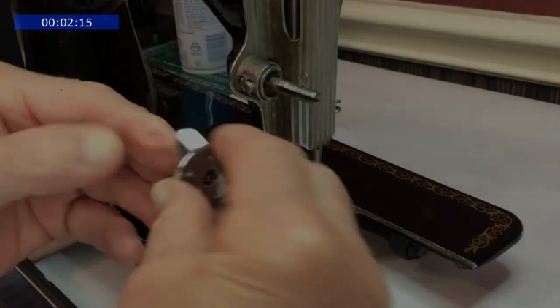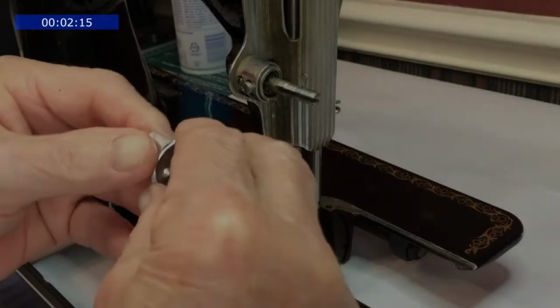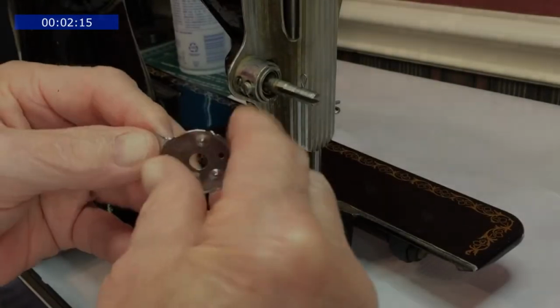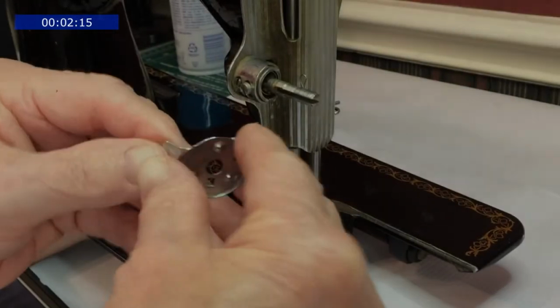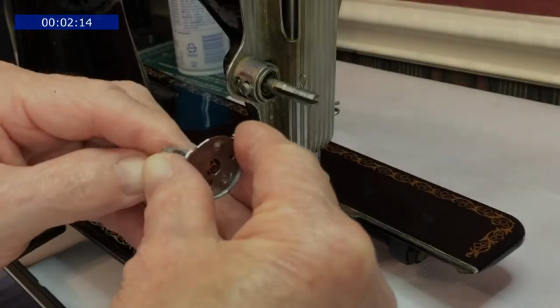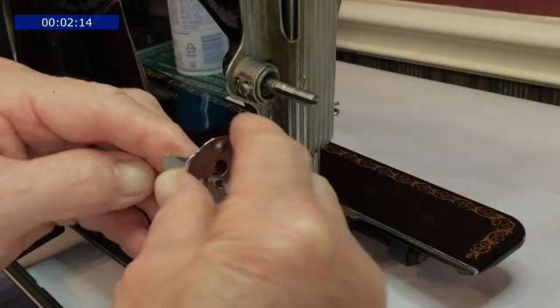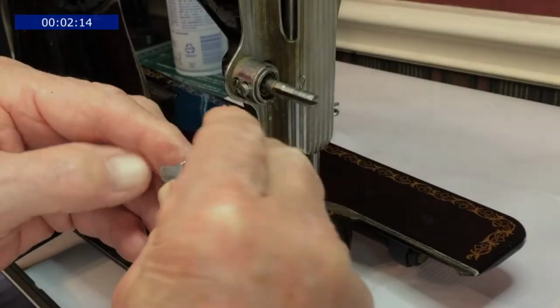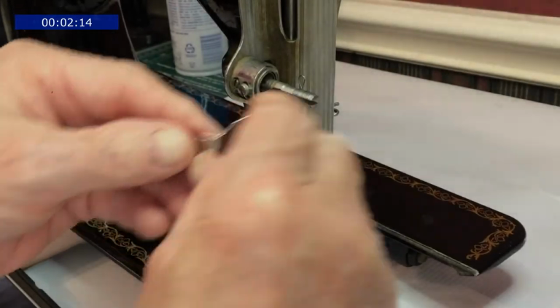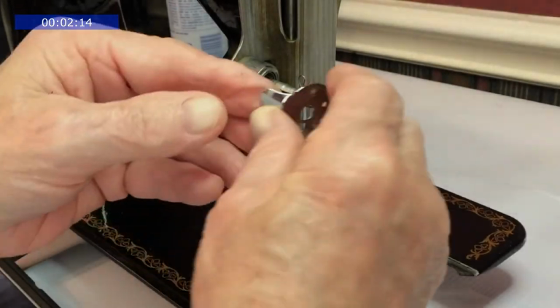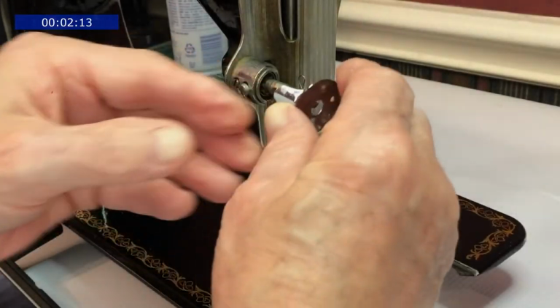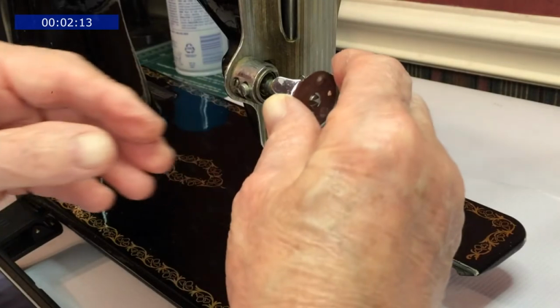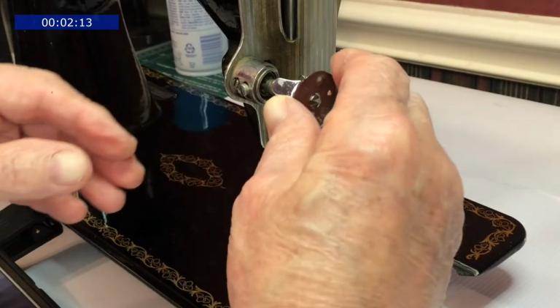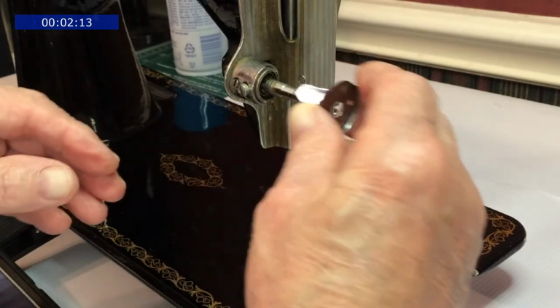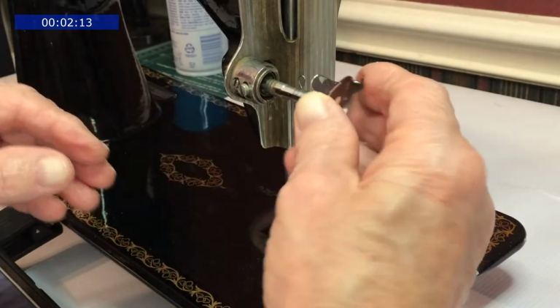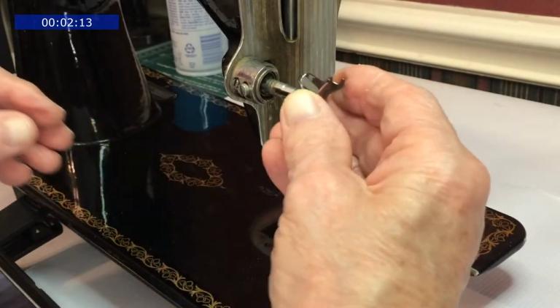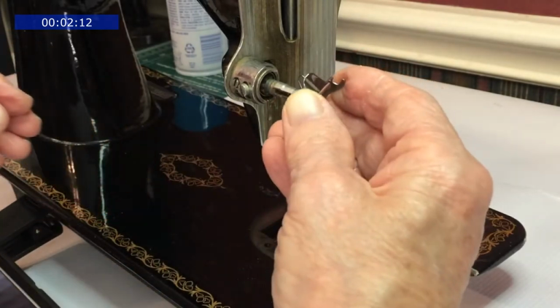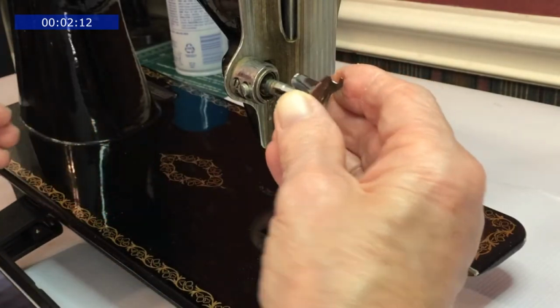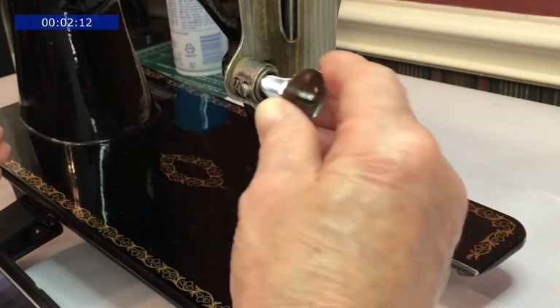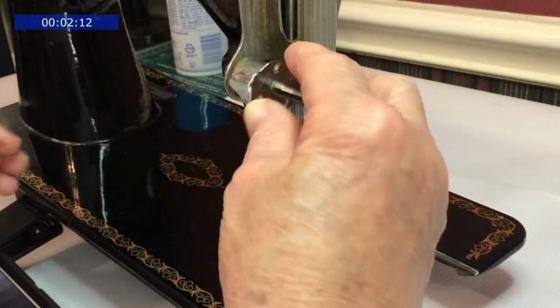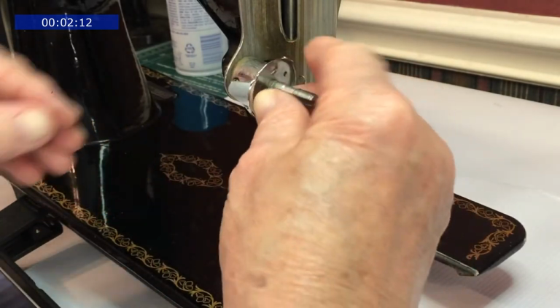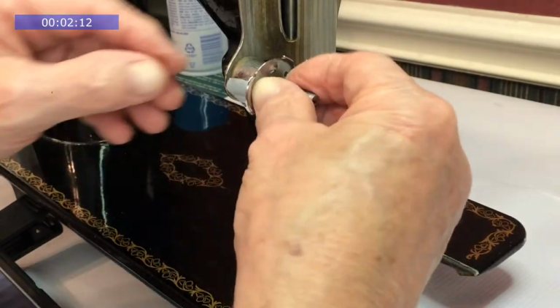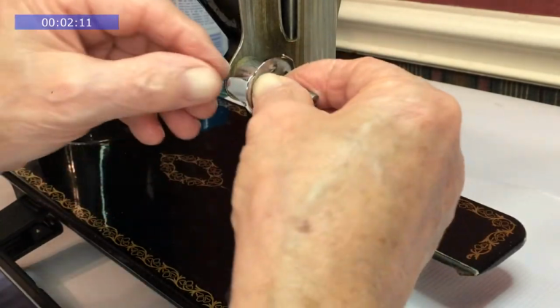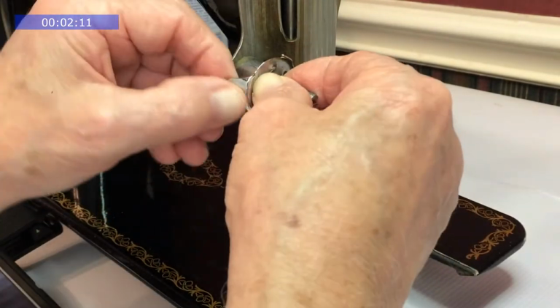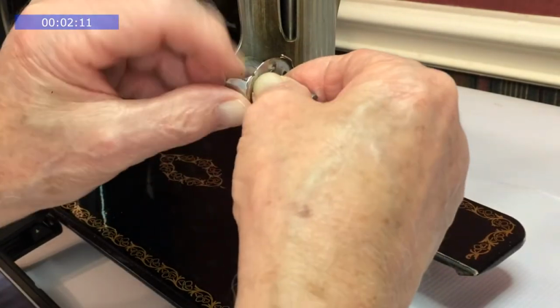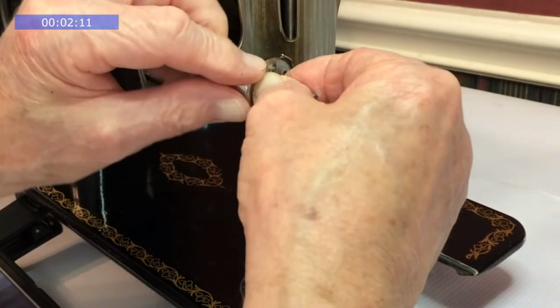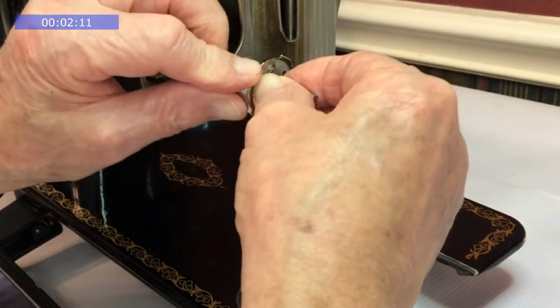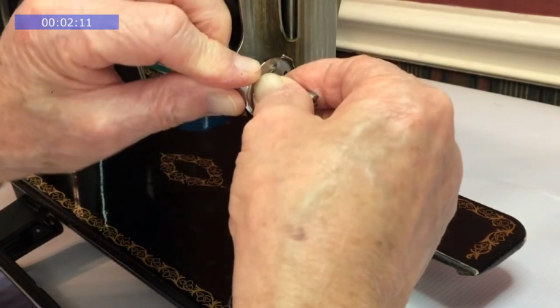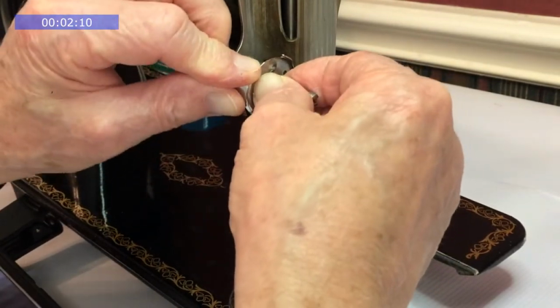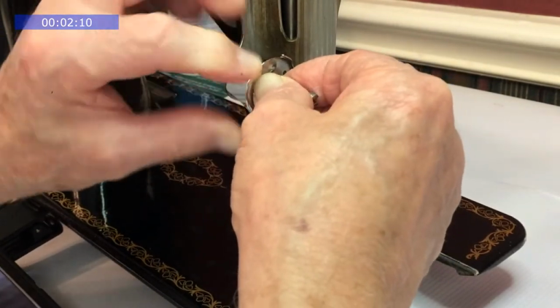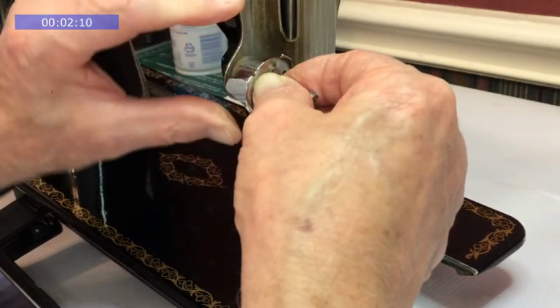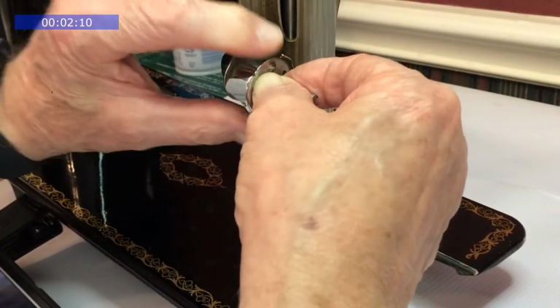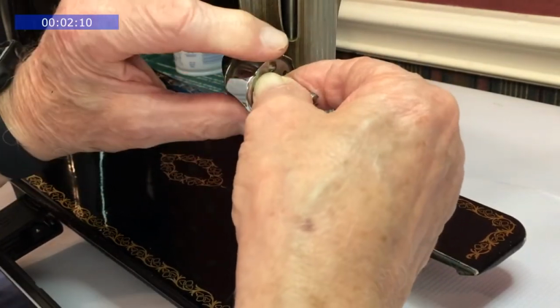Next is the thread guard plate. It can only go on there one way. You'll feel it snap as it goes in place.